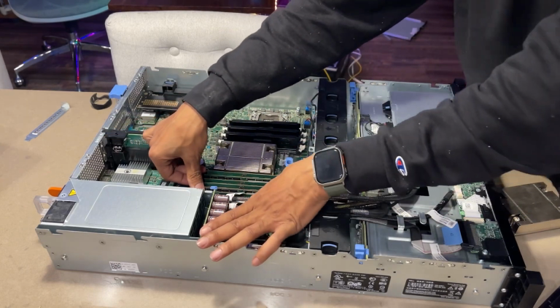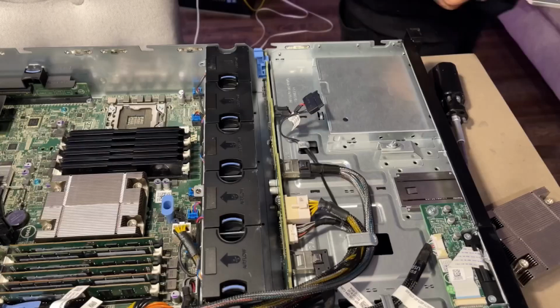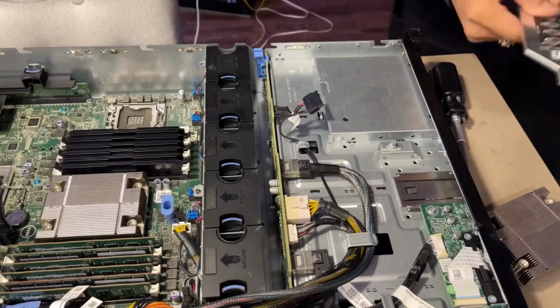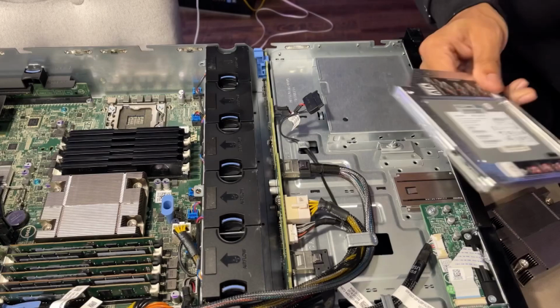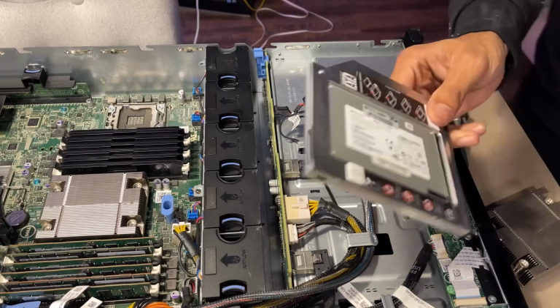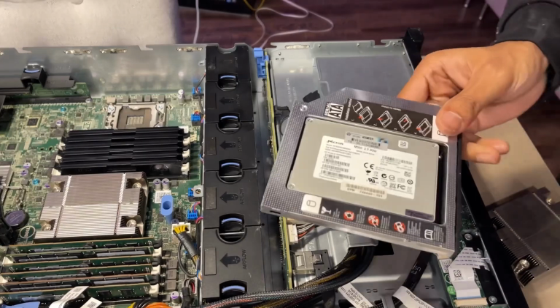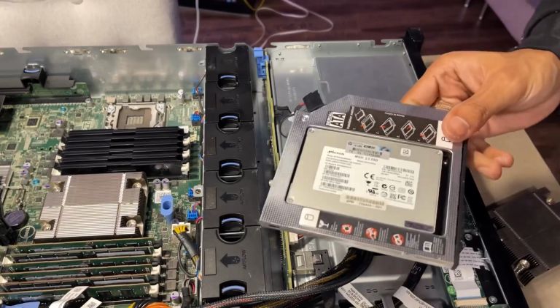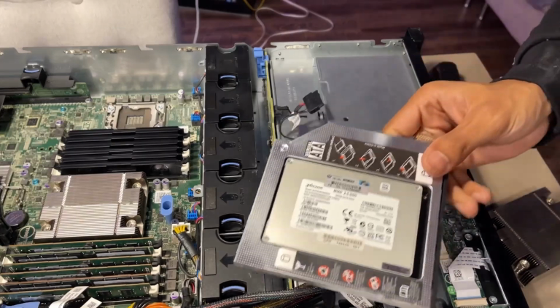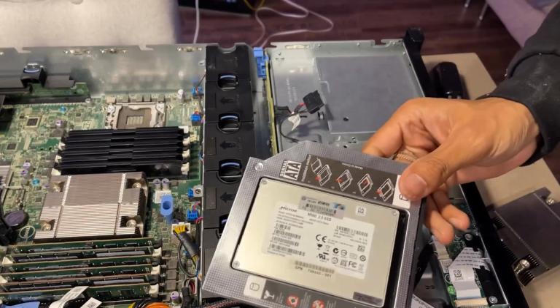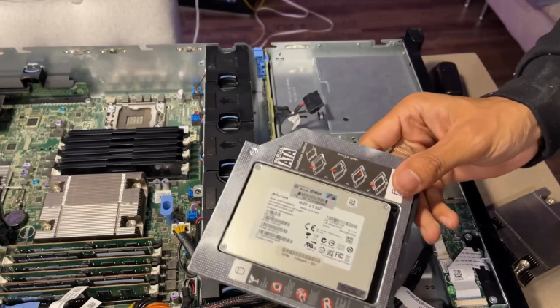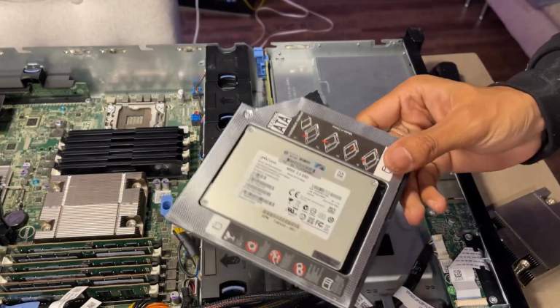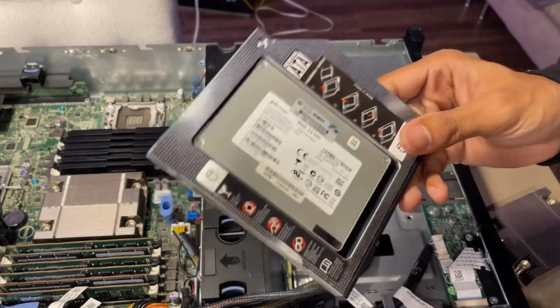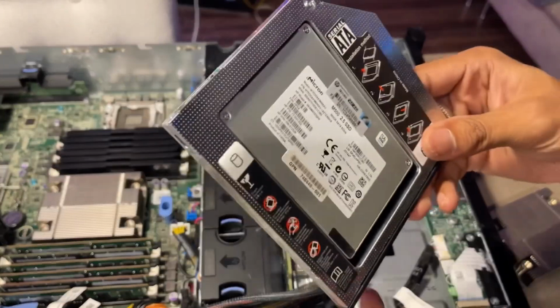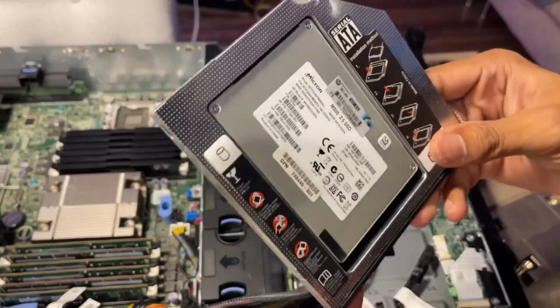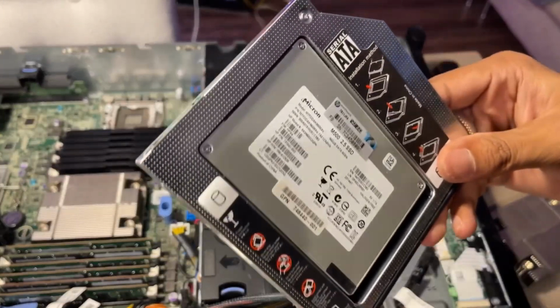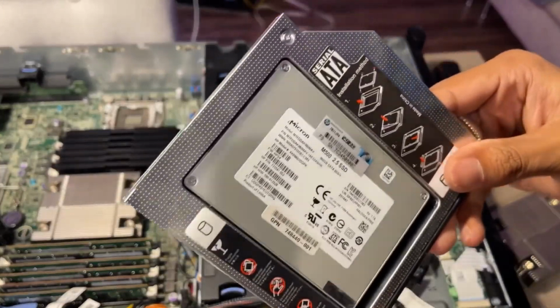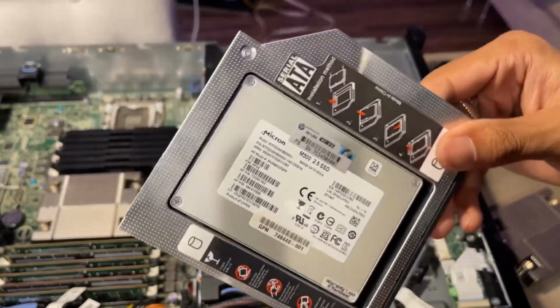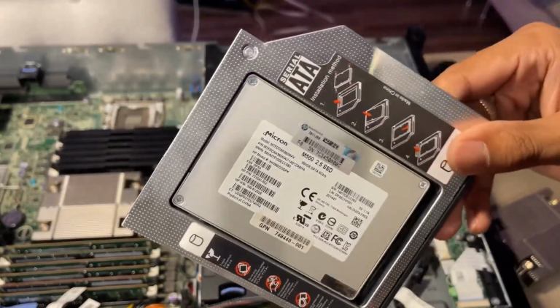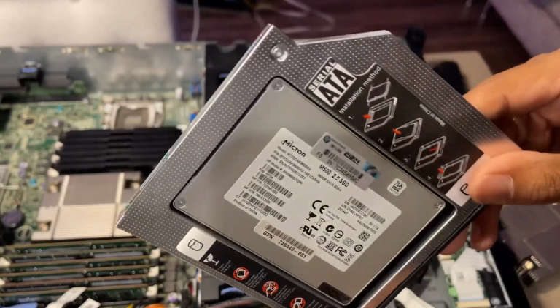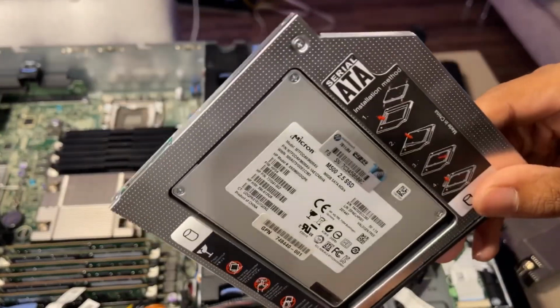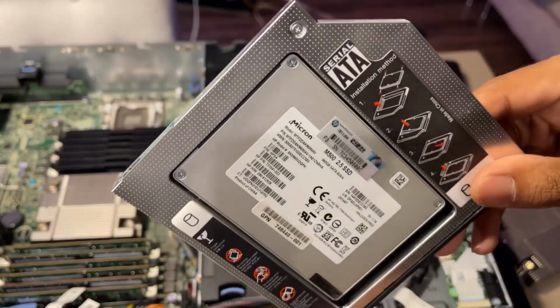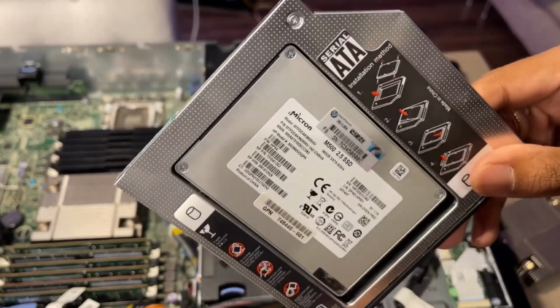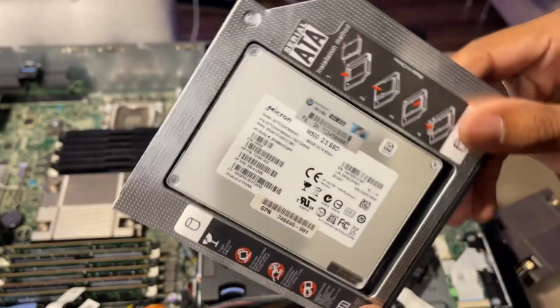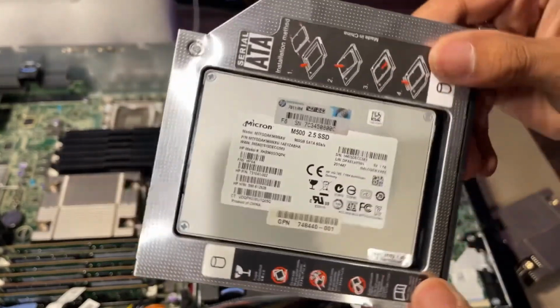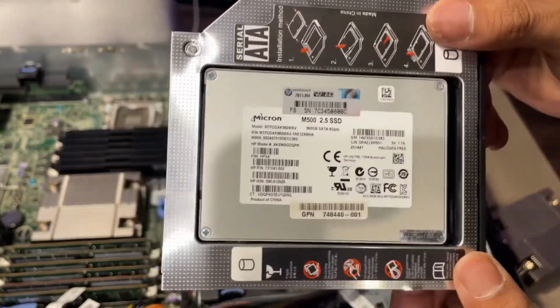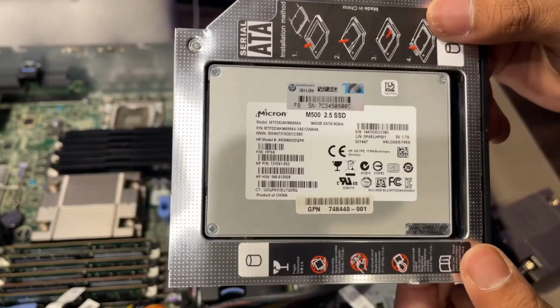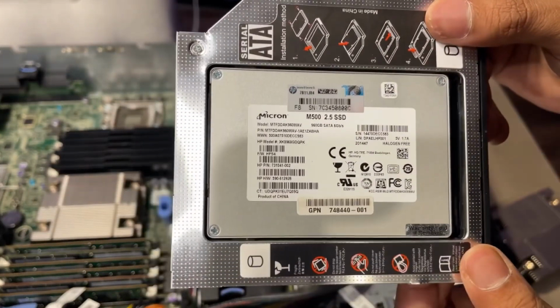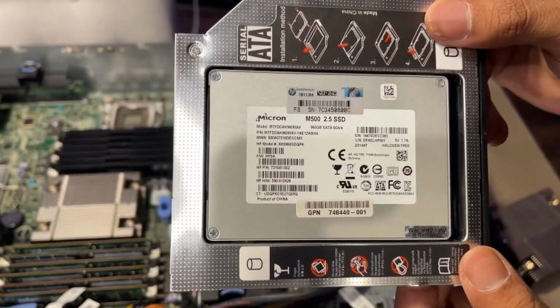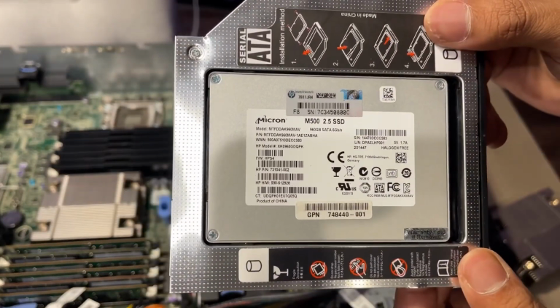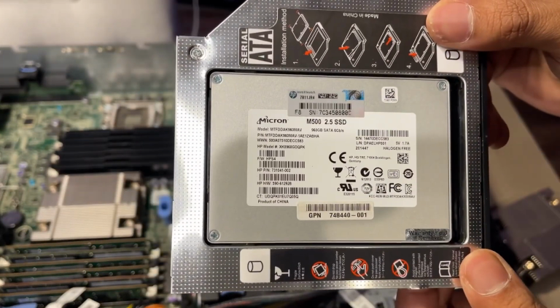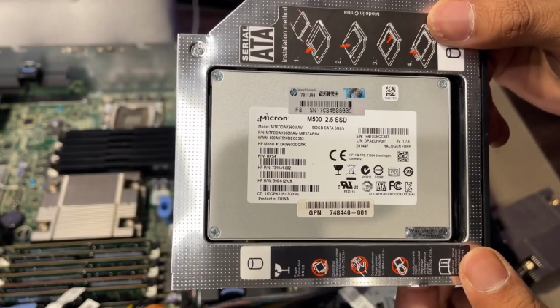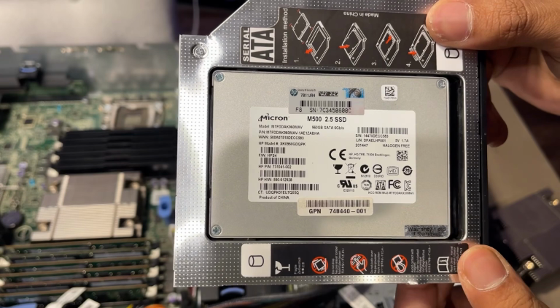Lastly, I'll be replacing the optical drive with a SATA caddy to install an SSD as a bootable drive.